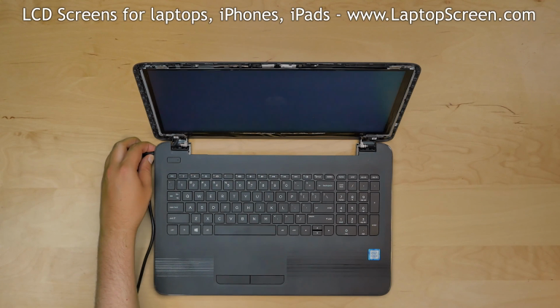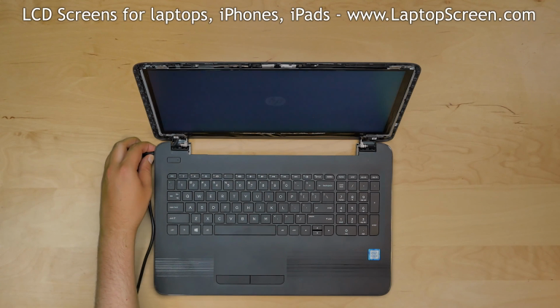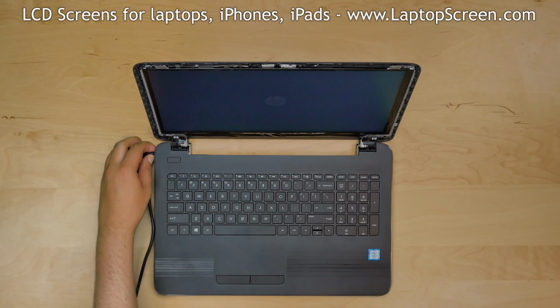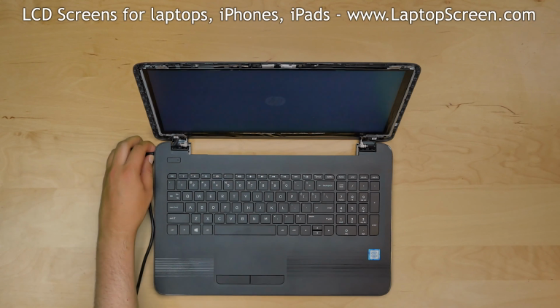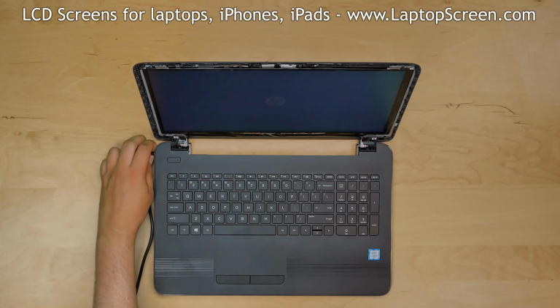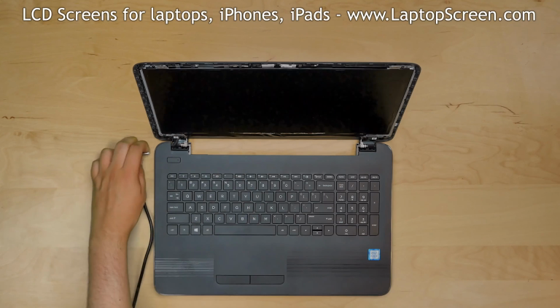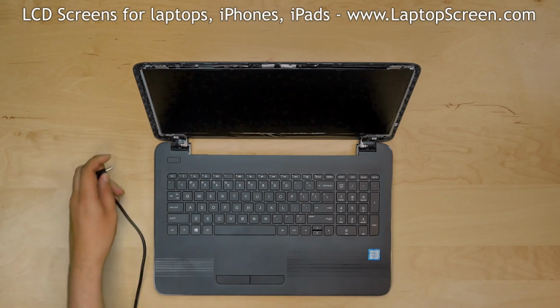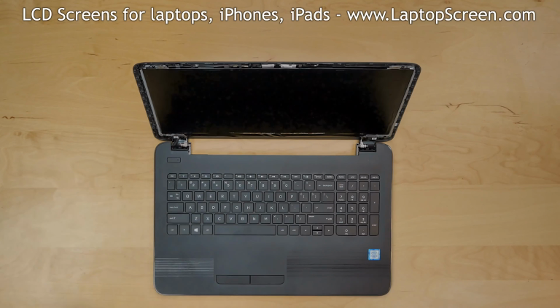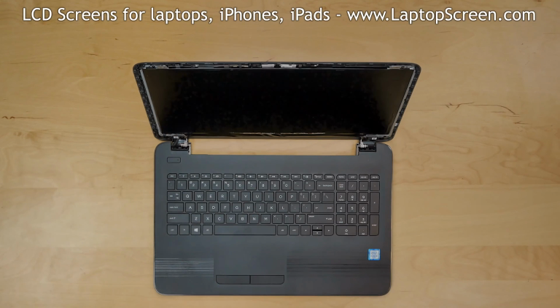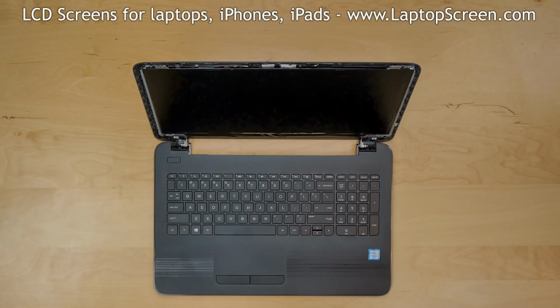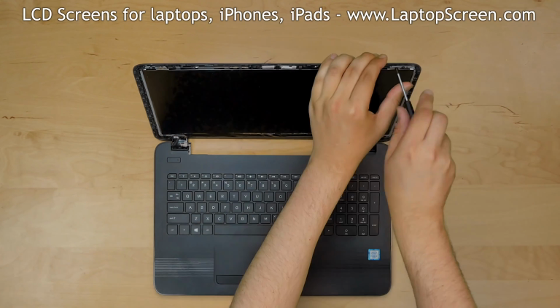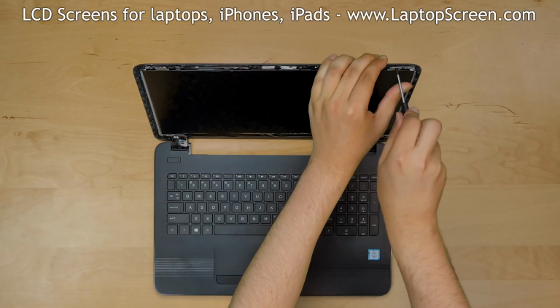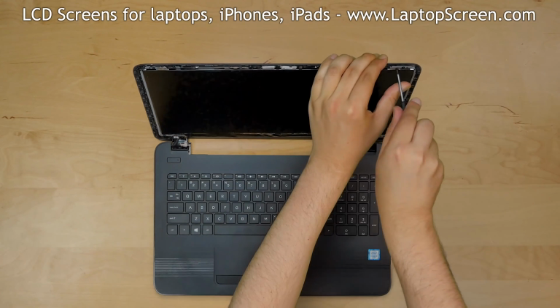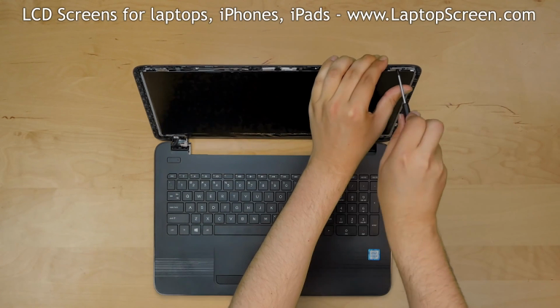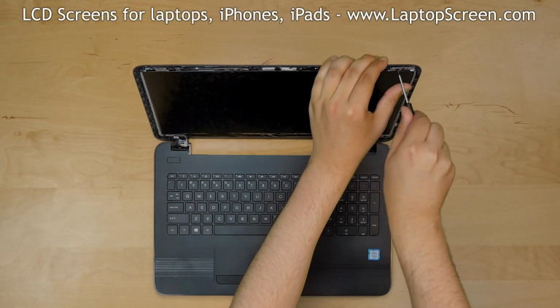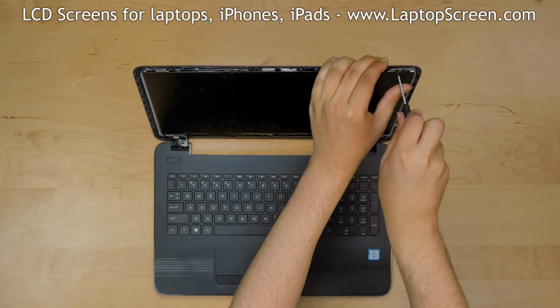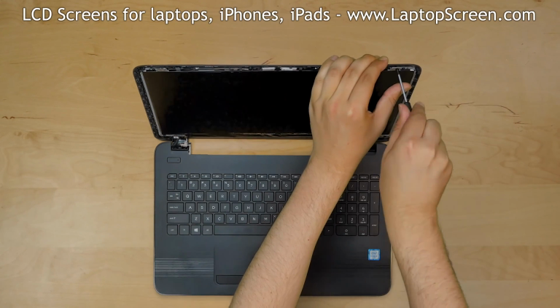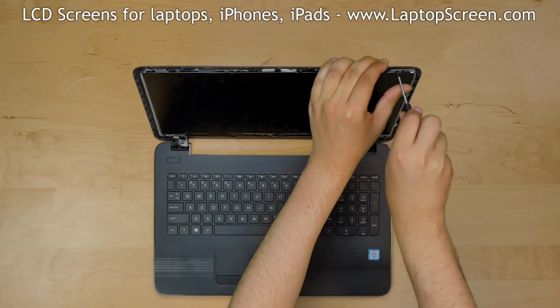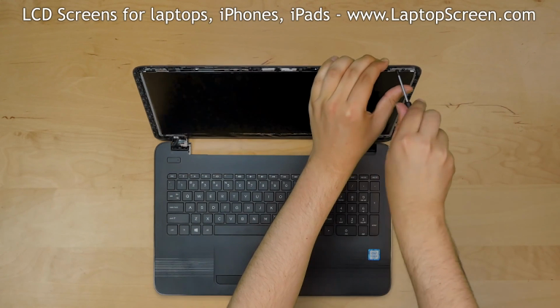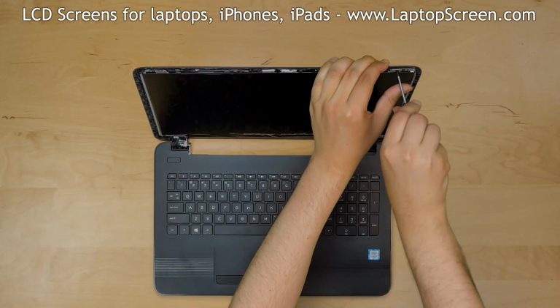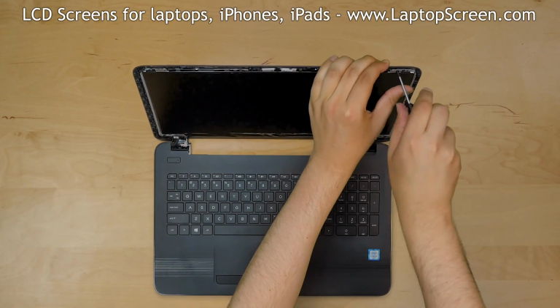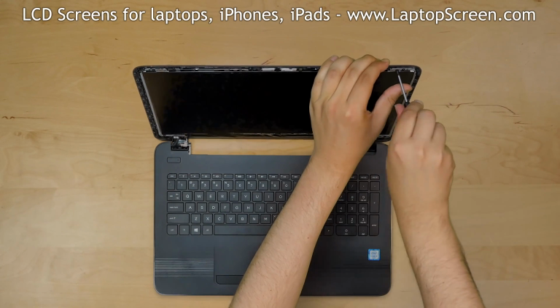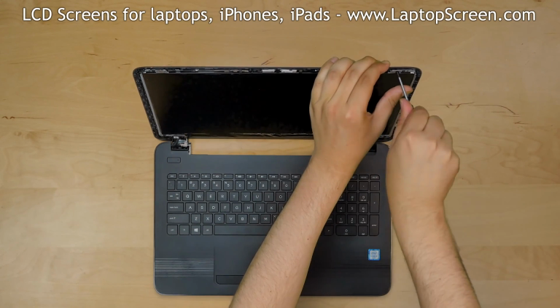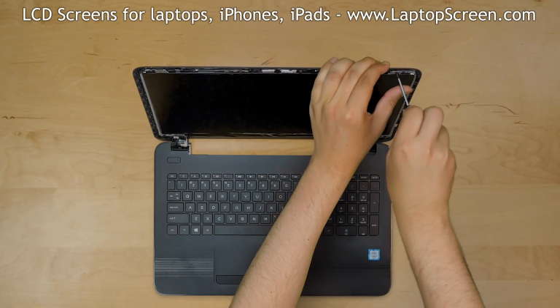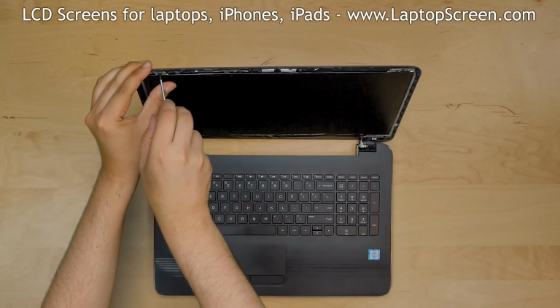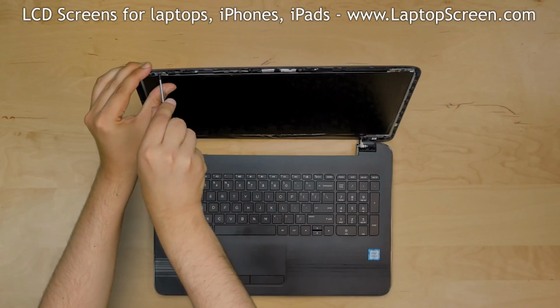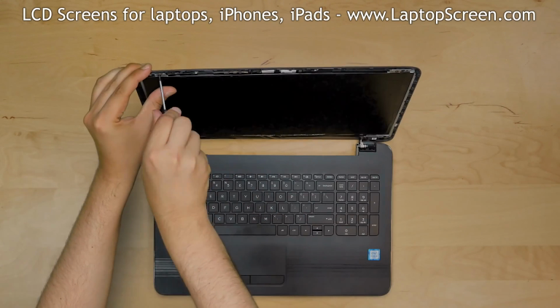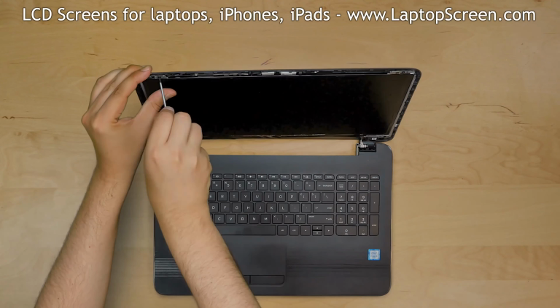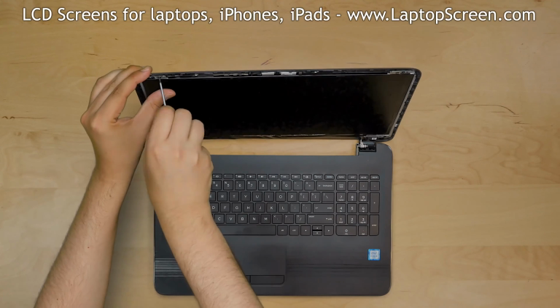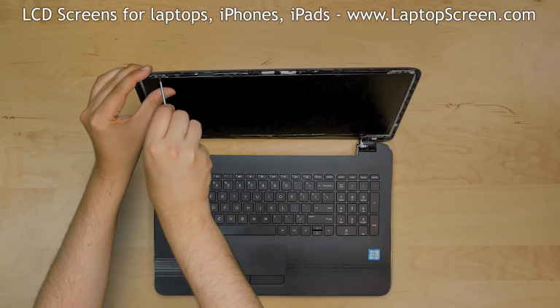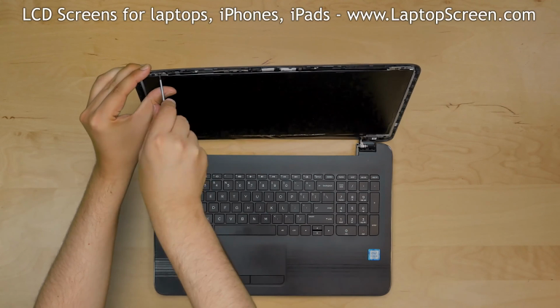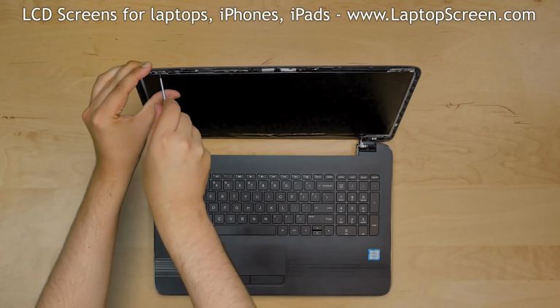Pull out the power. Replace the four Phillips screws holding the LCD, one in each corner.